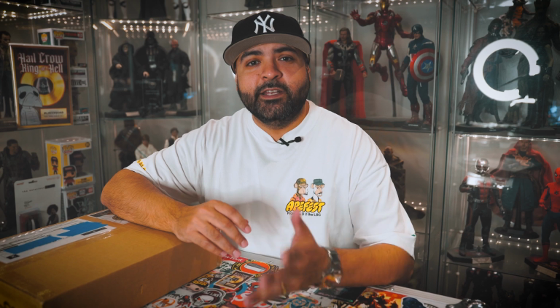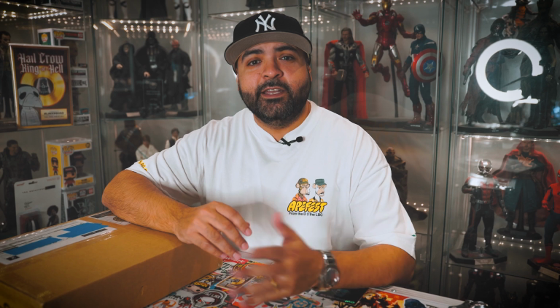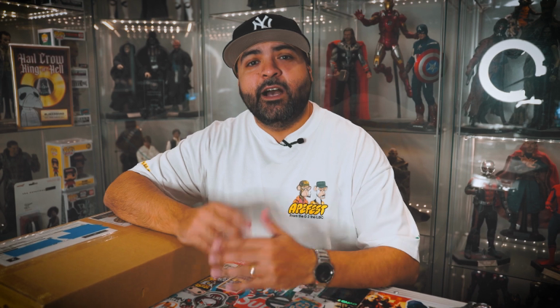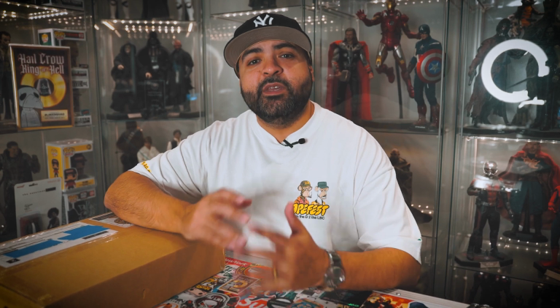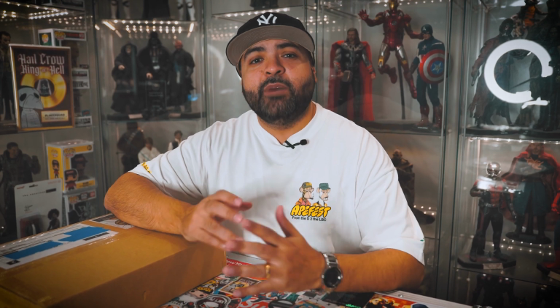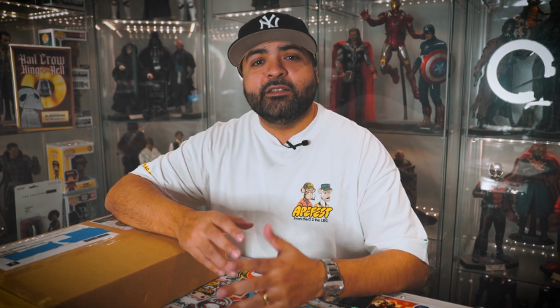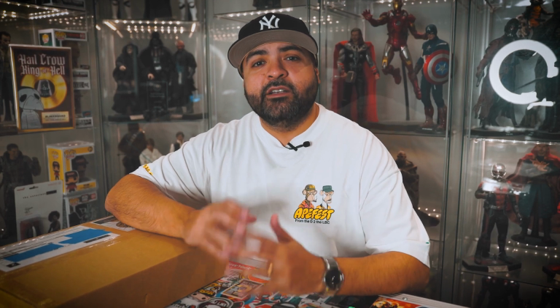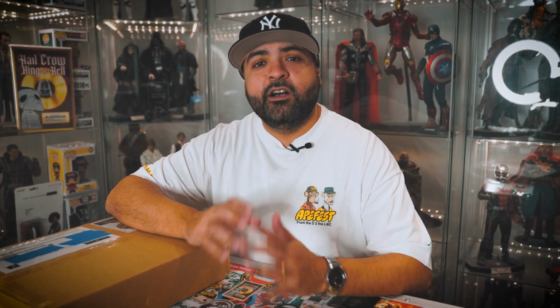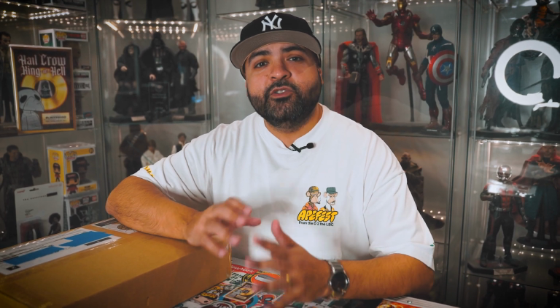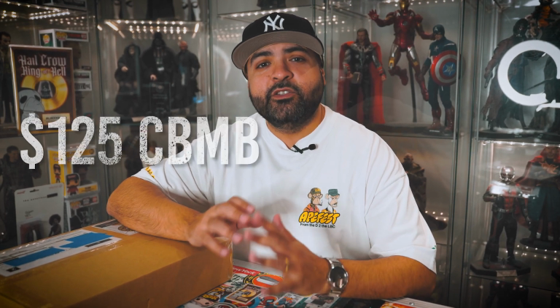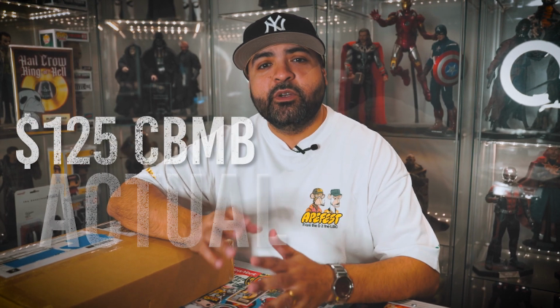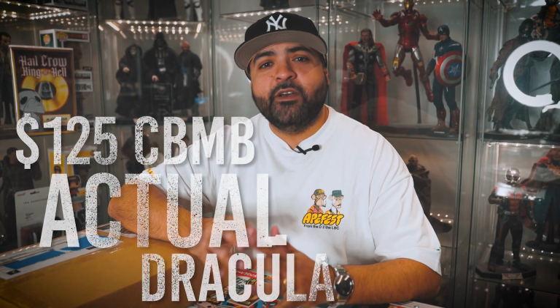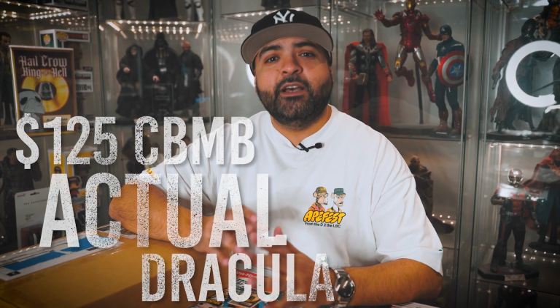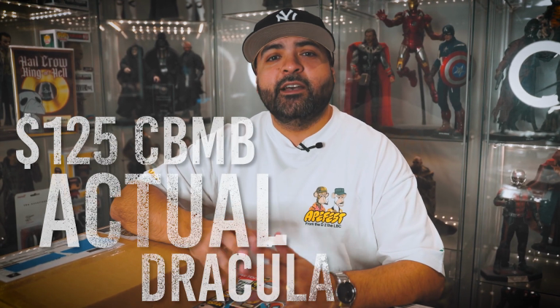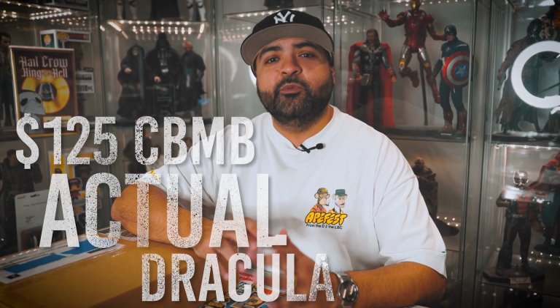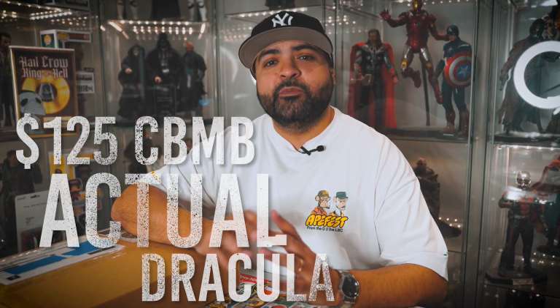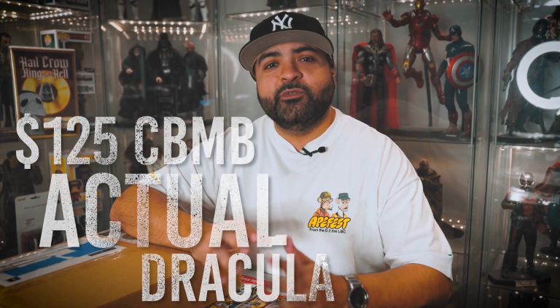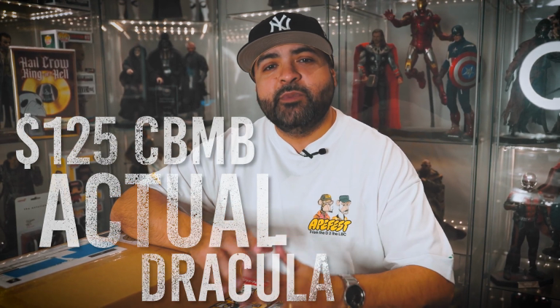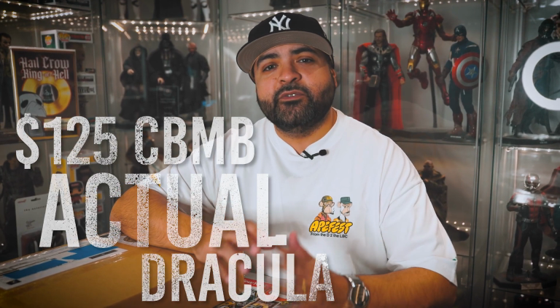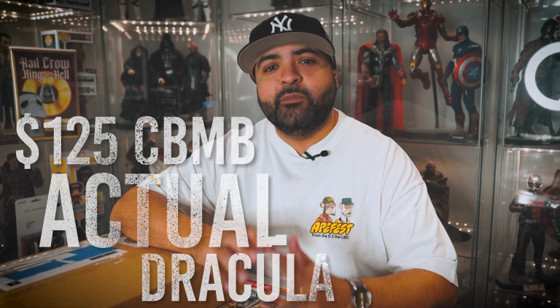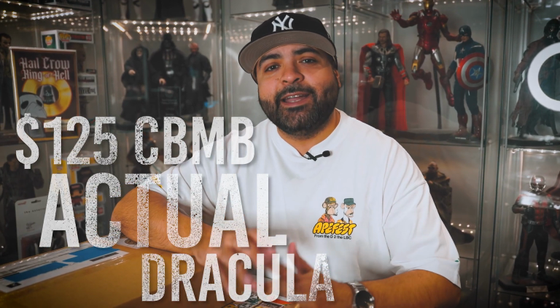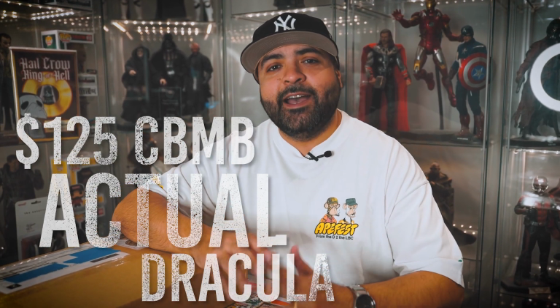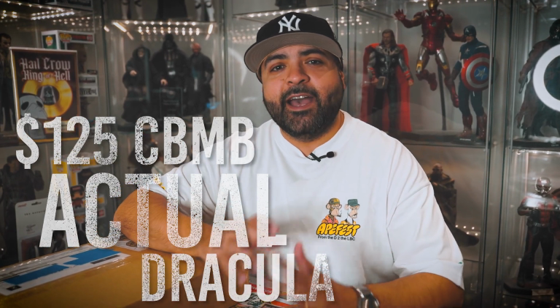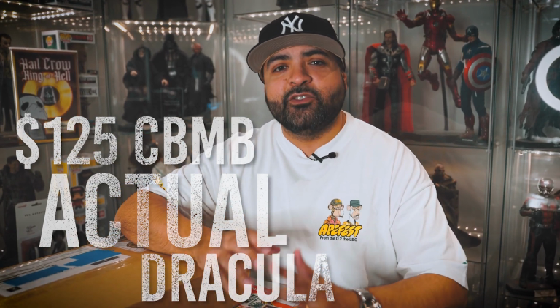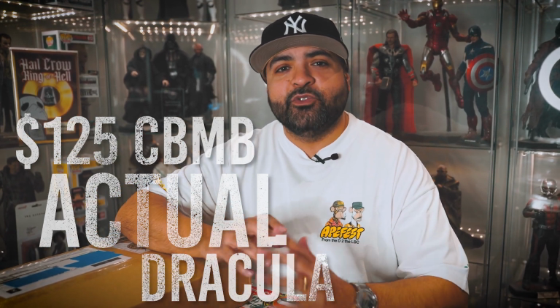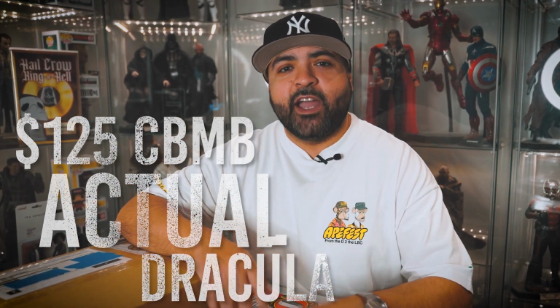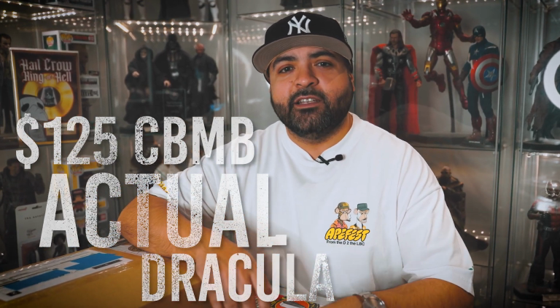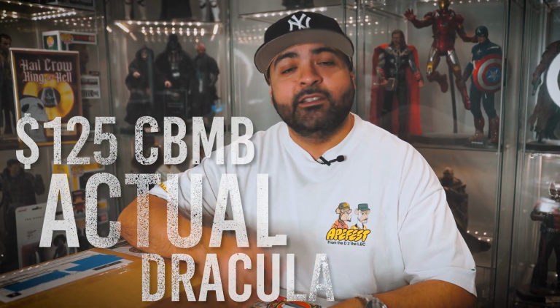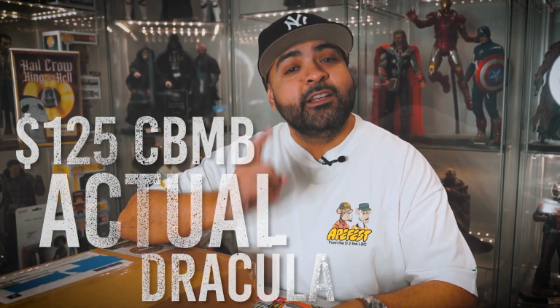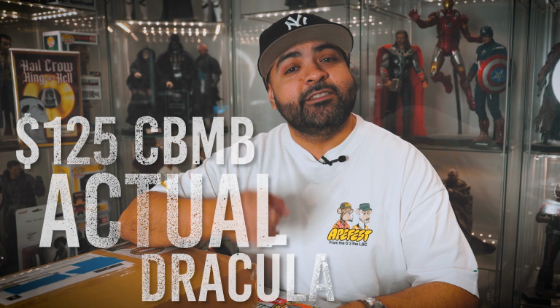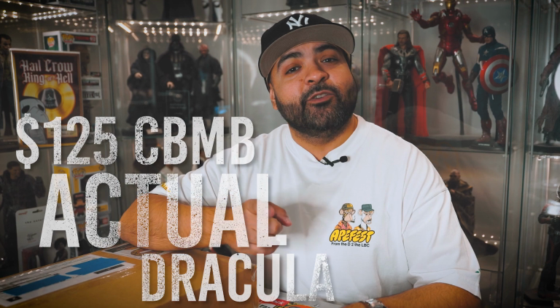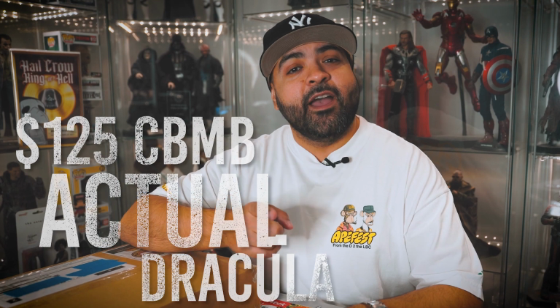Today I'll be unboxing a $125 comic book mystery box from my guy, Actual Dracula. Stick around.